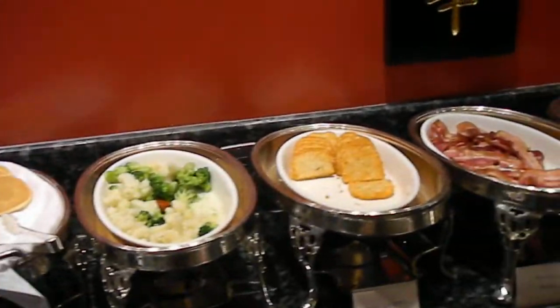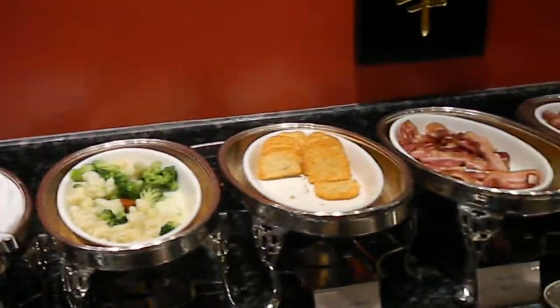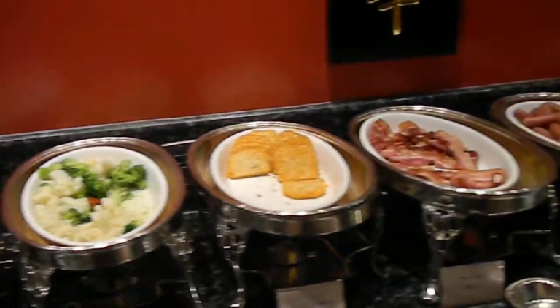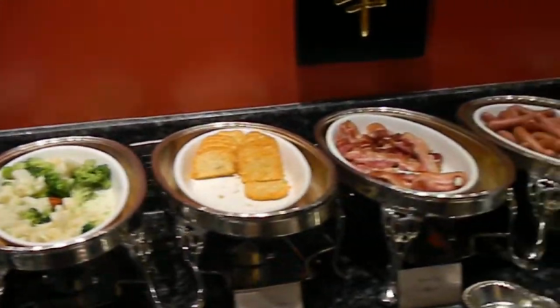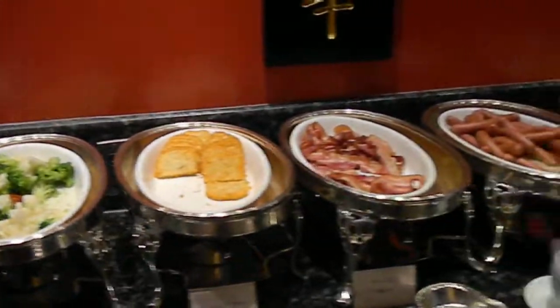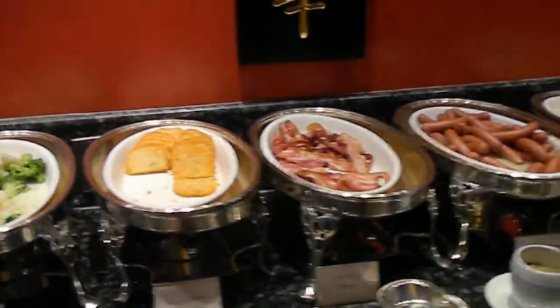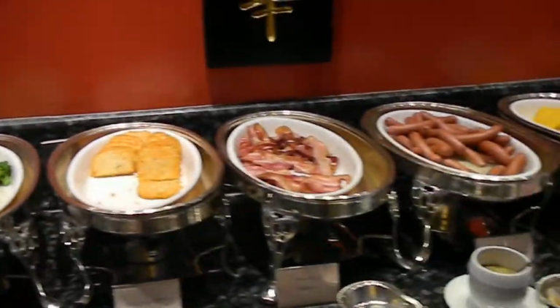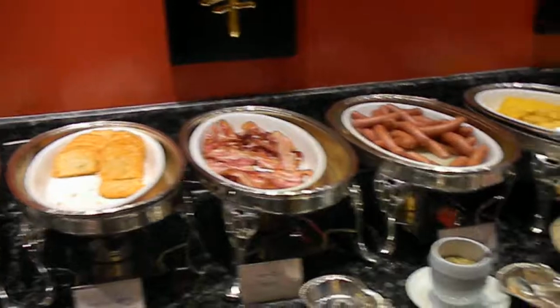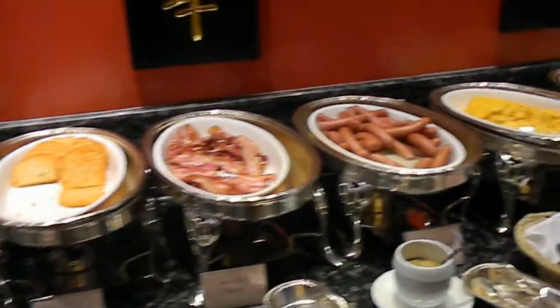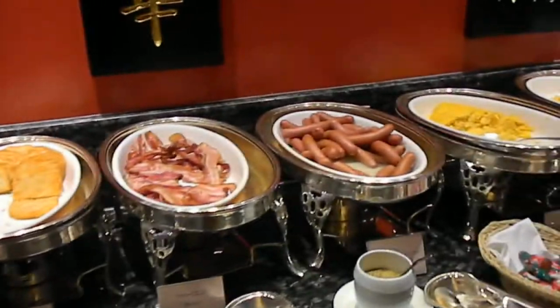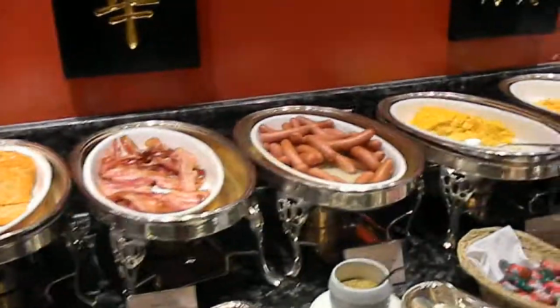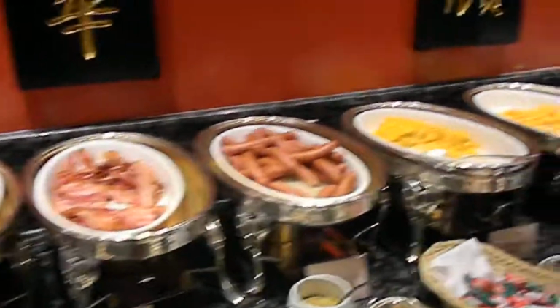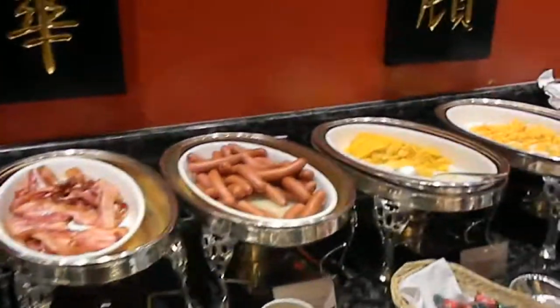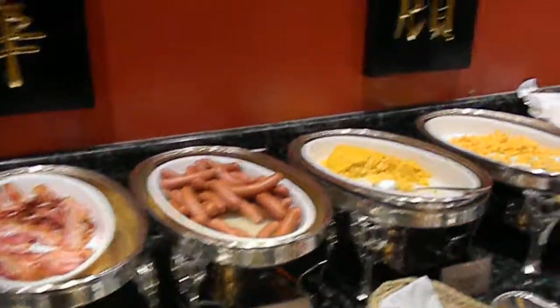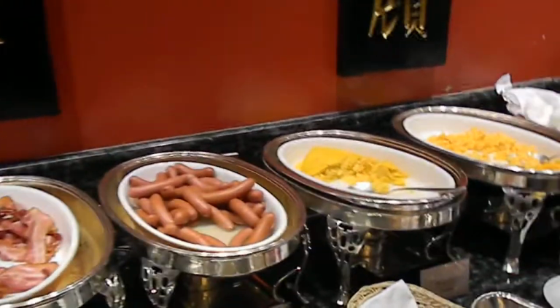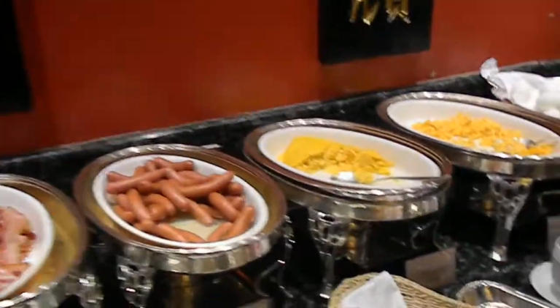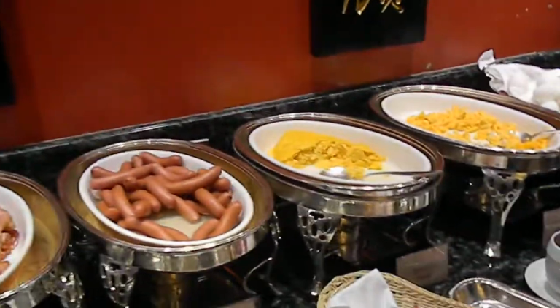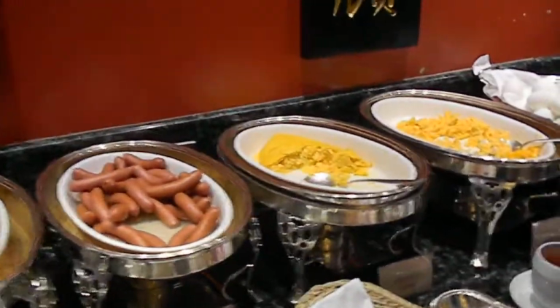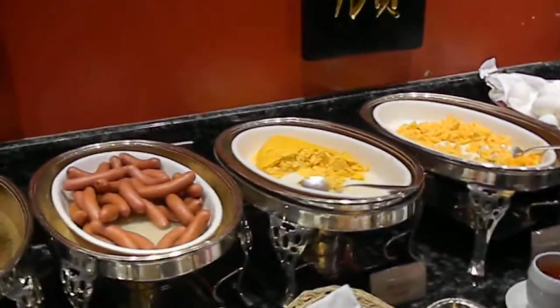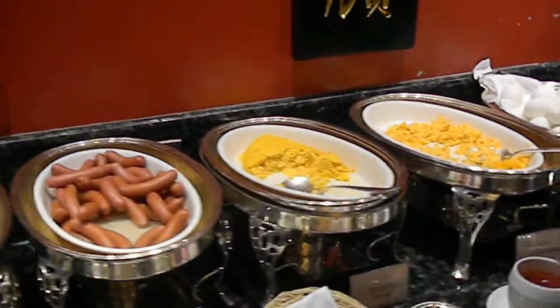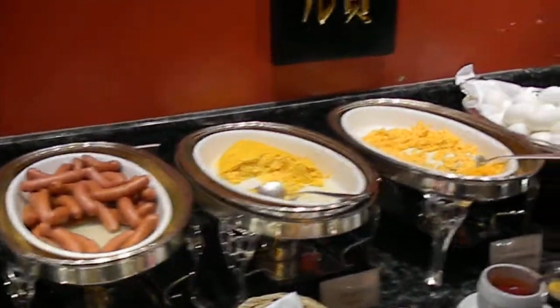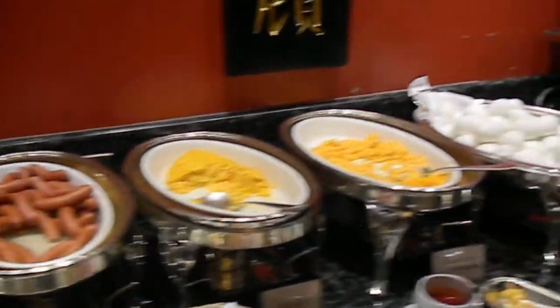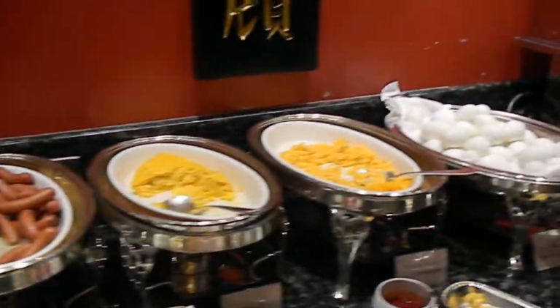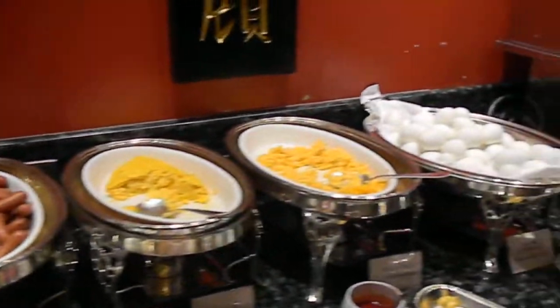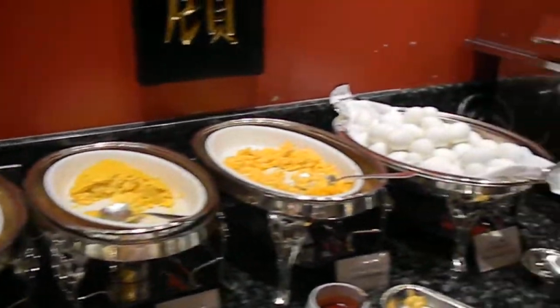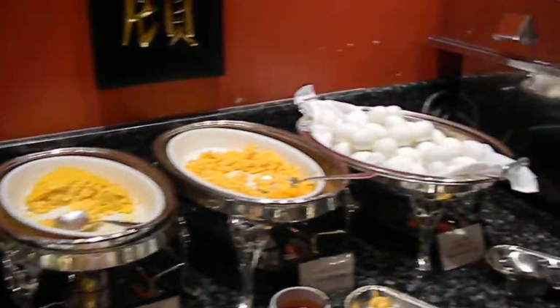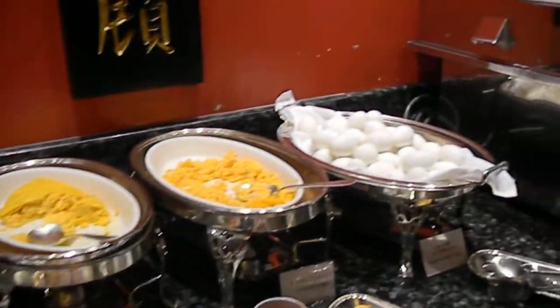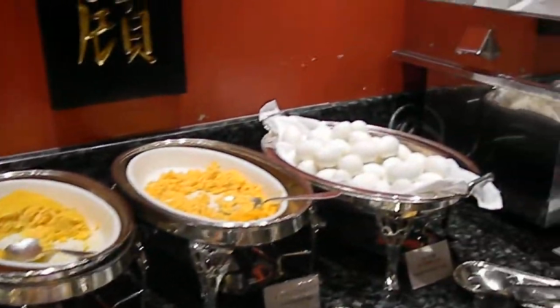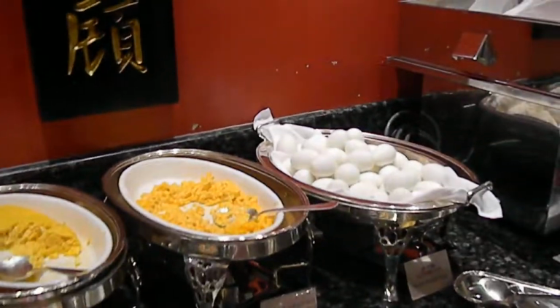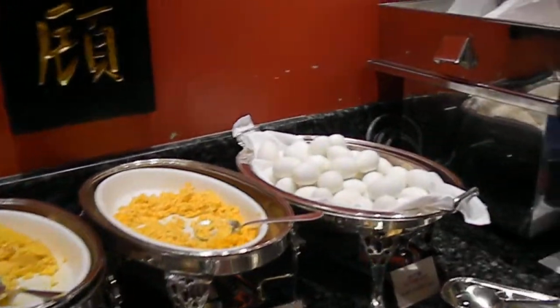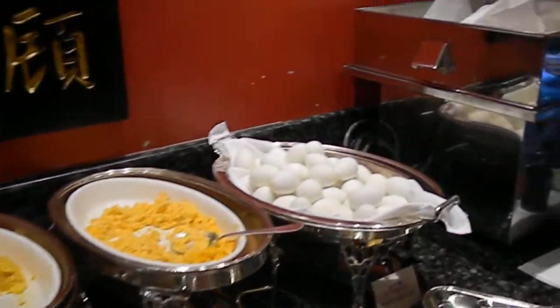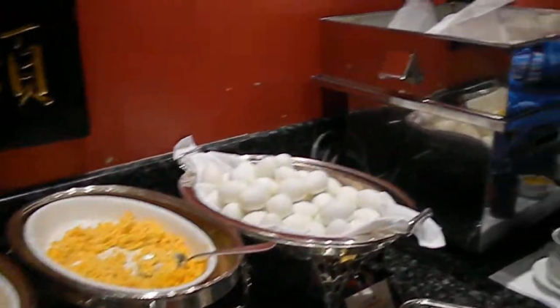Hash browns, bacon, the sausages, the omelets, the scrambled eggs, the boiled eggs.